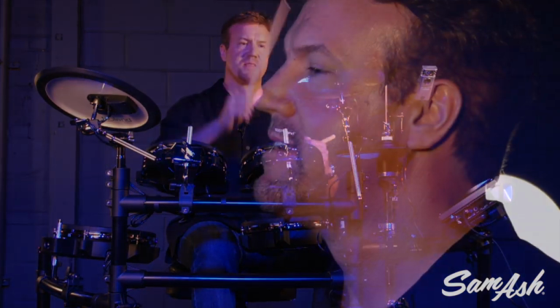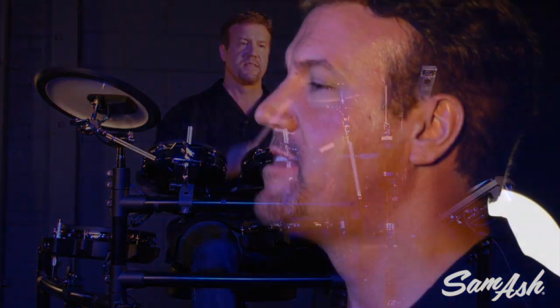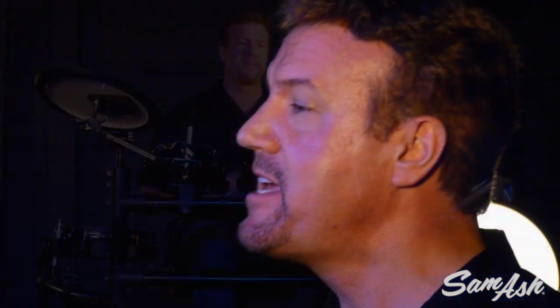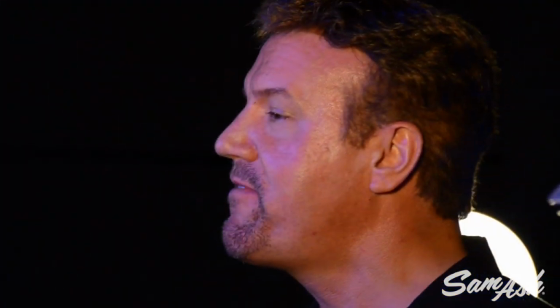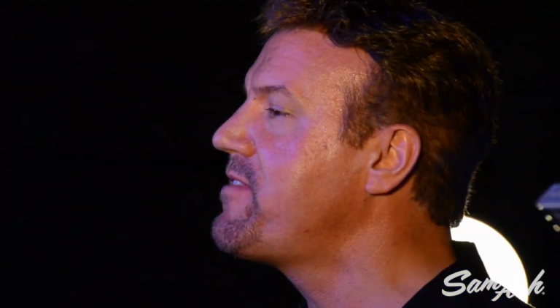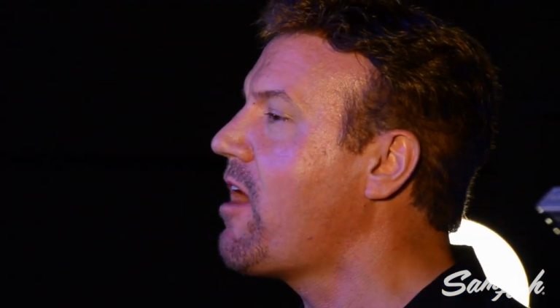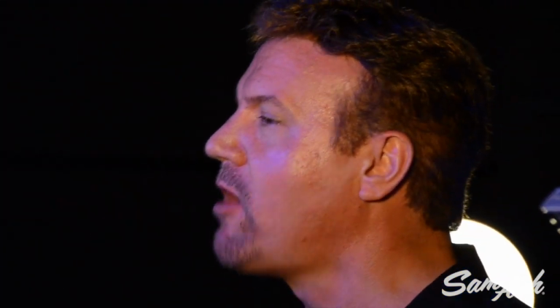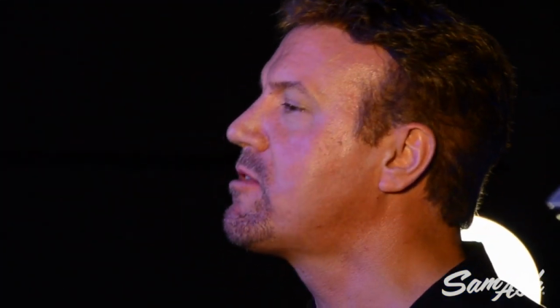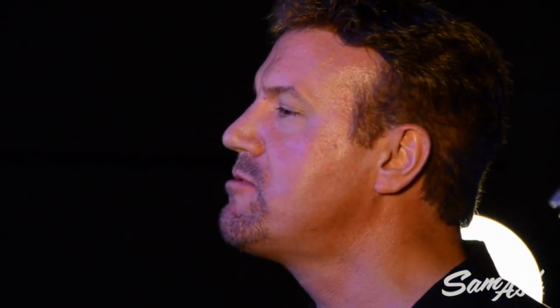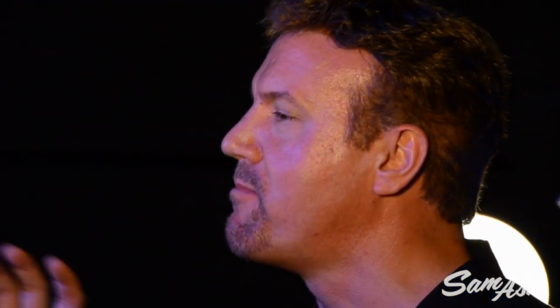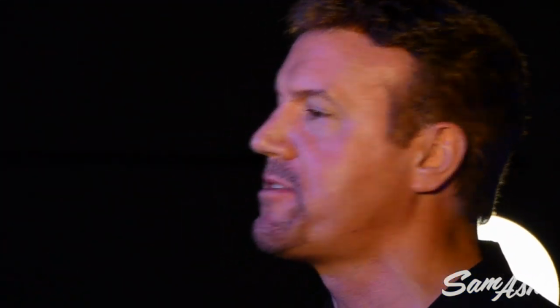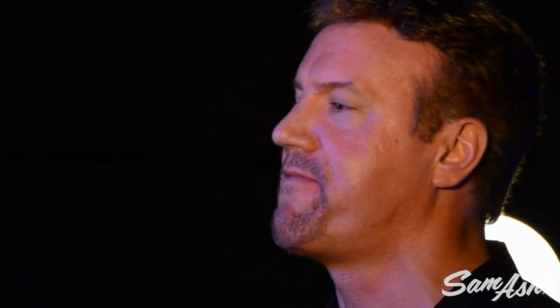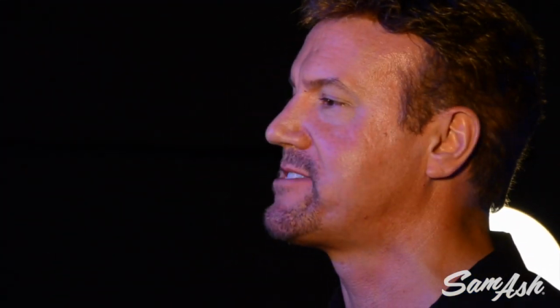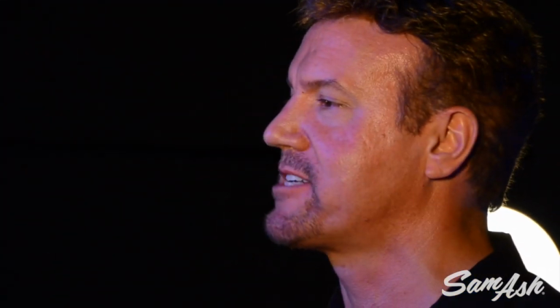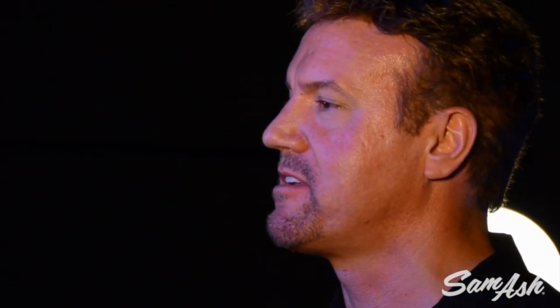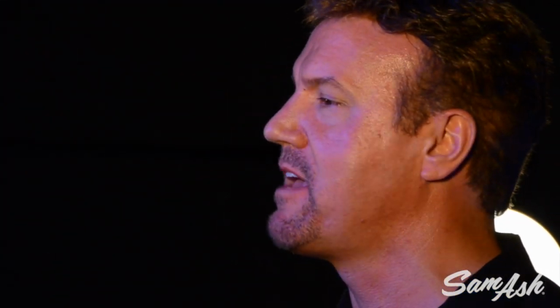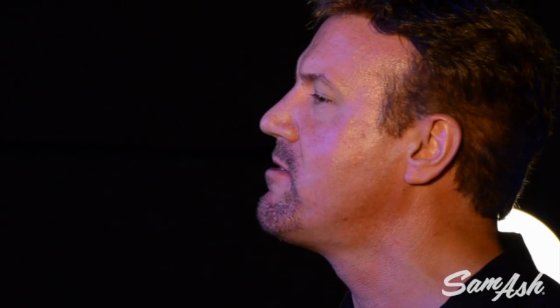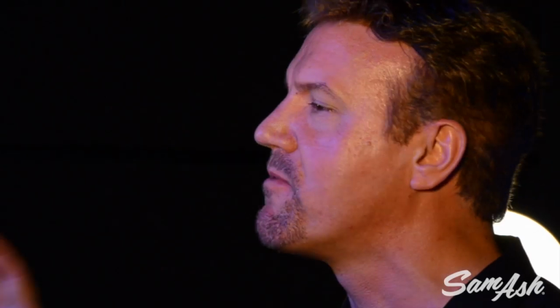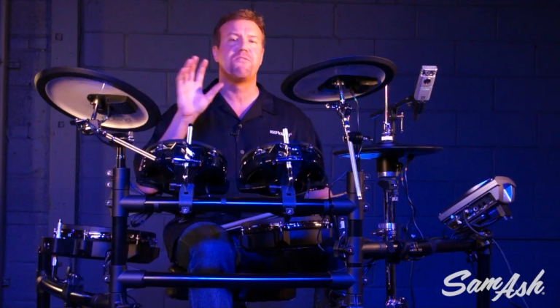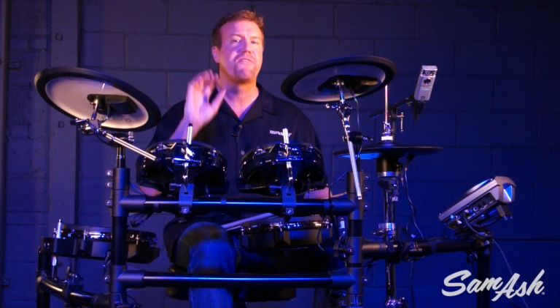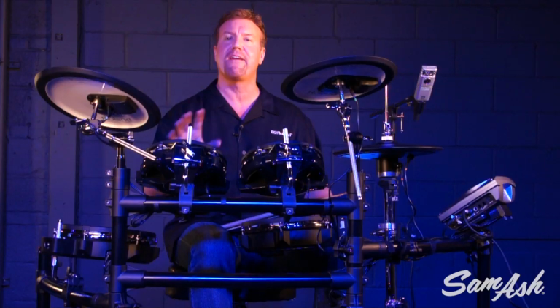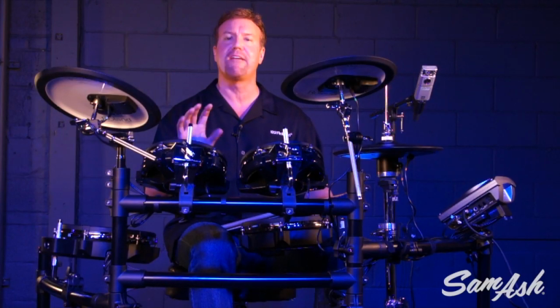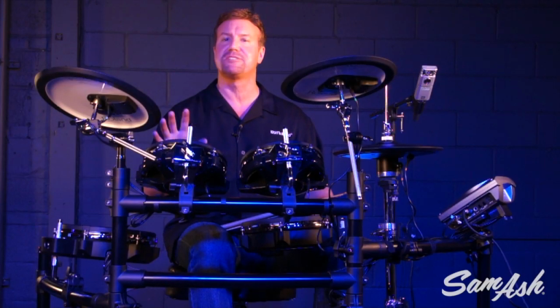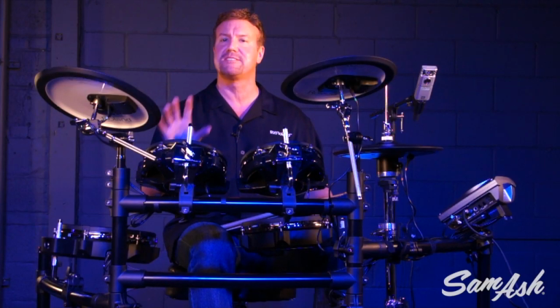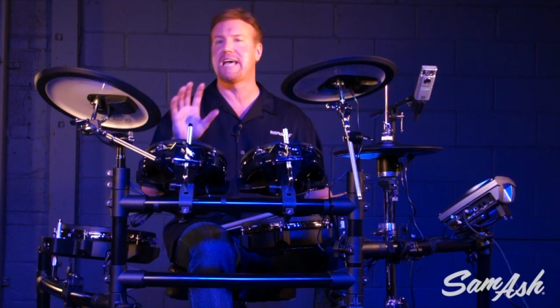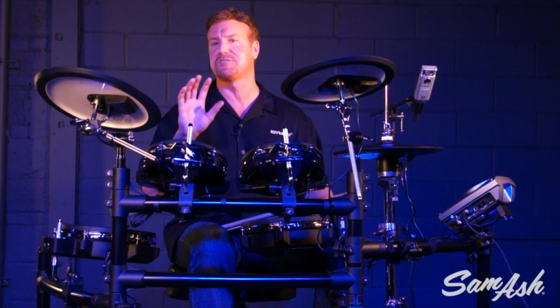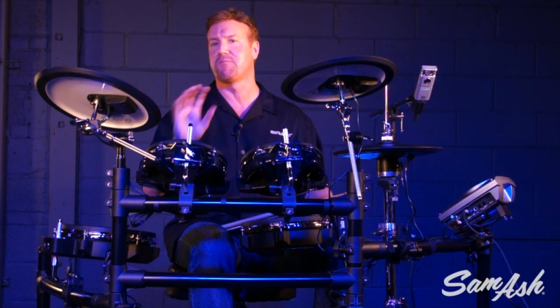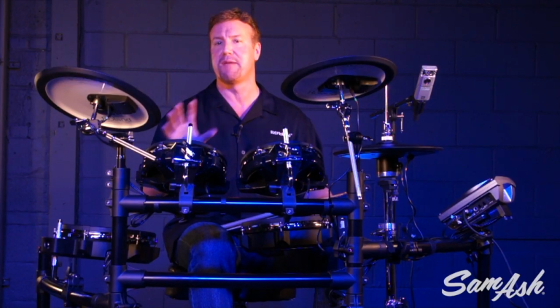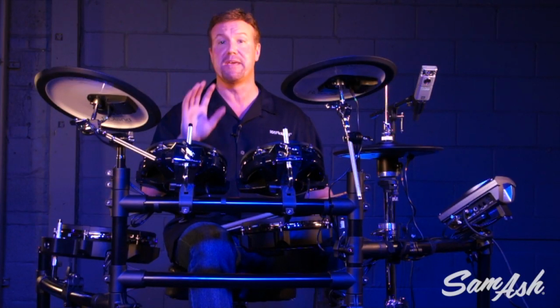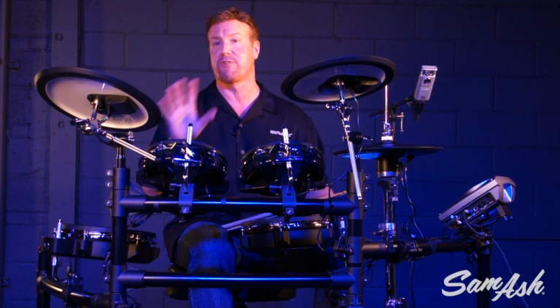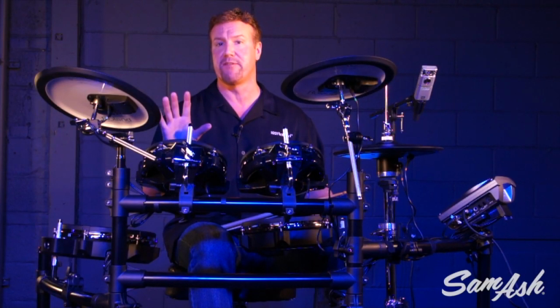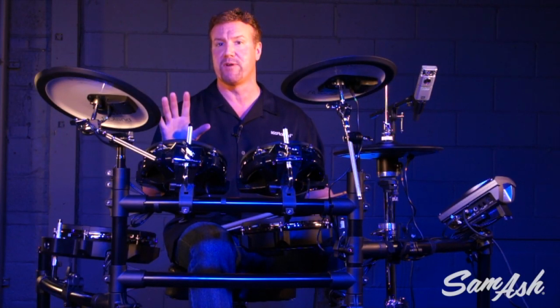The TD-15 also includes a multi-effect section, giving you some very interesting sounds to play and be creative with.